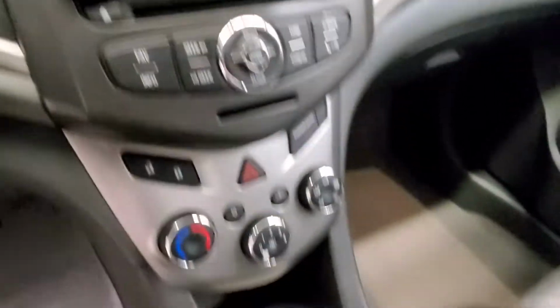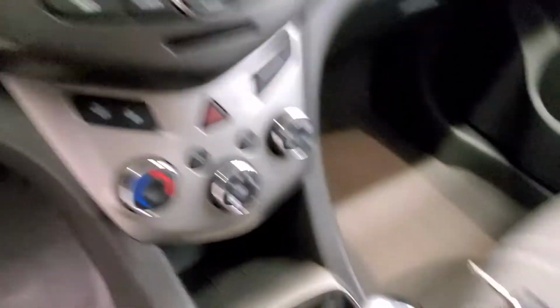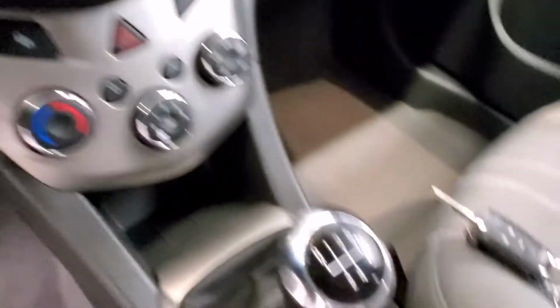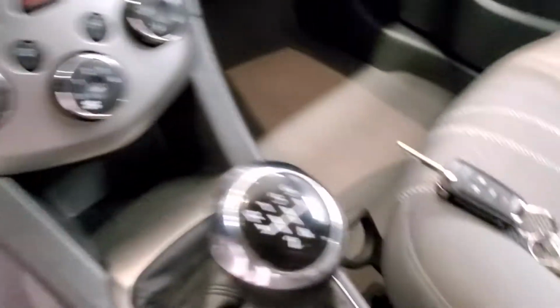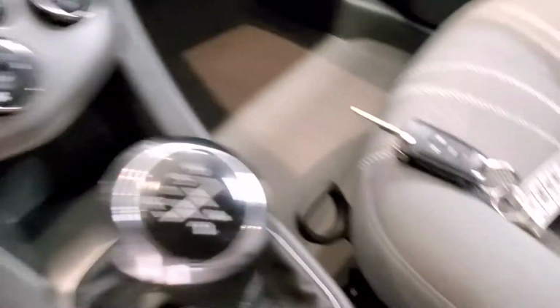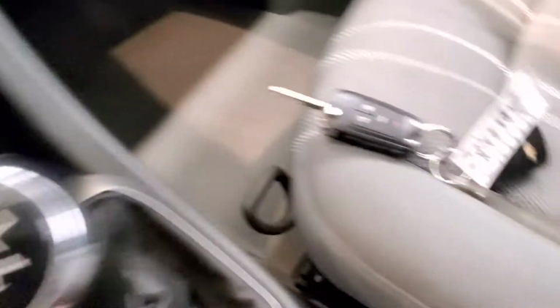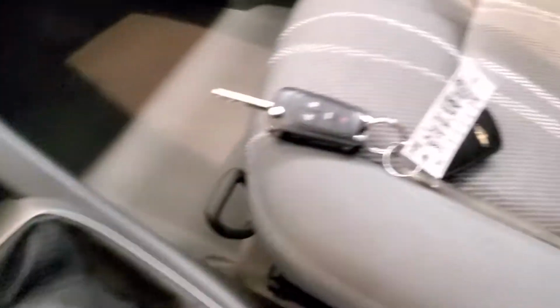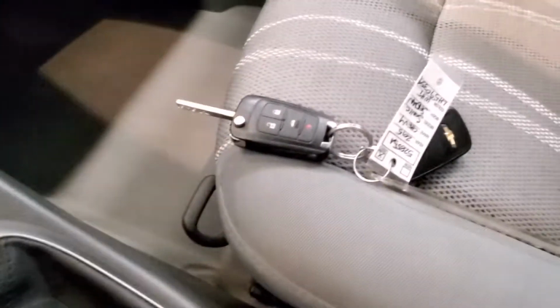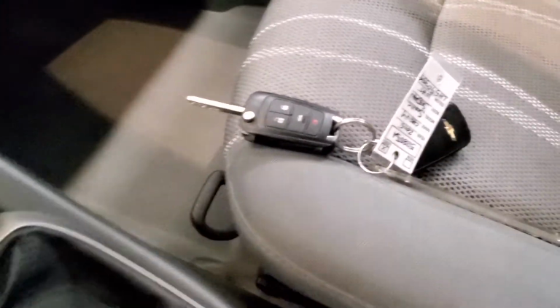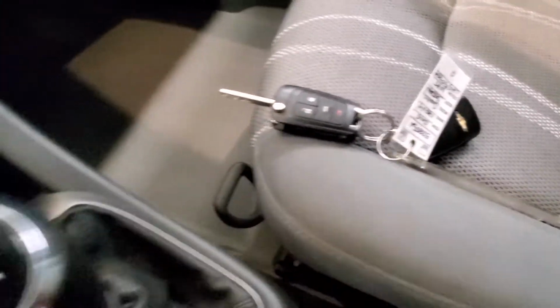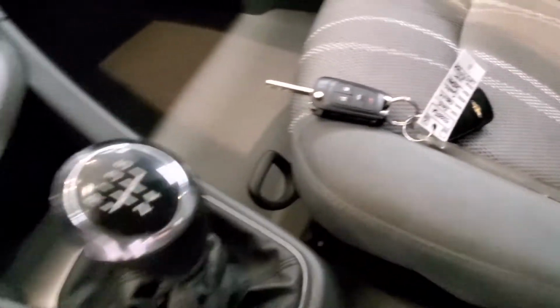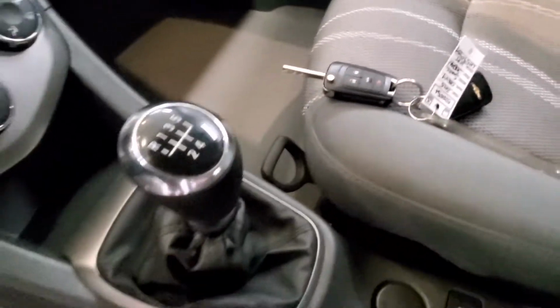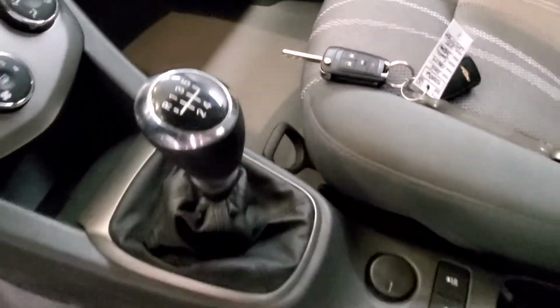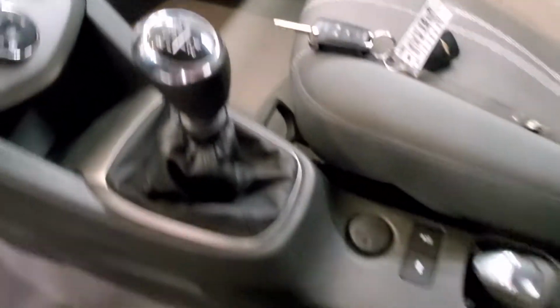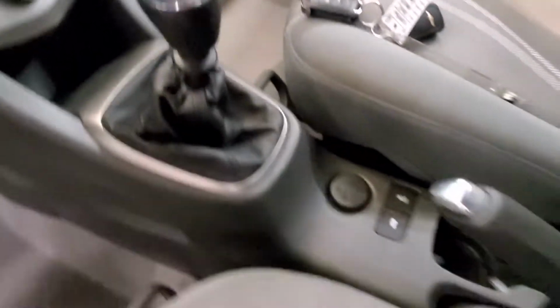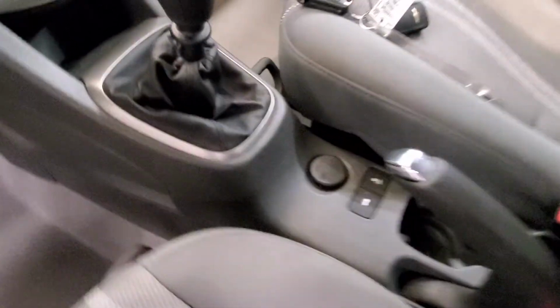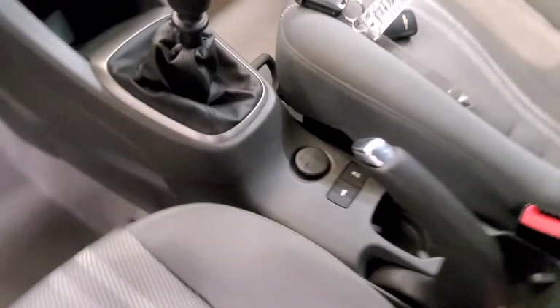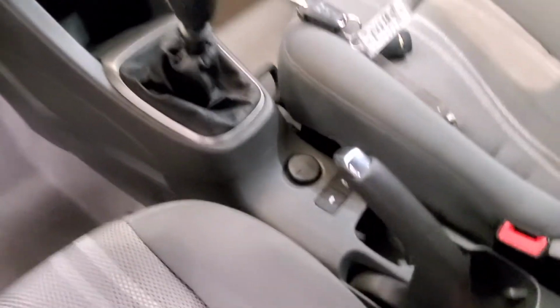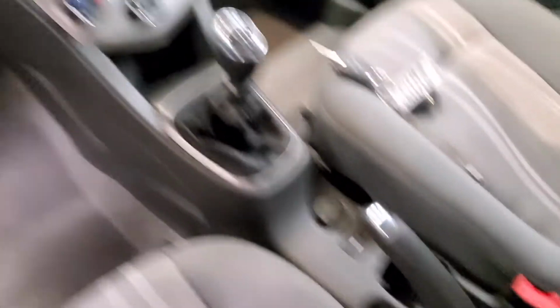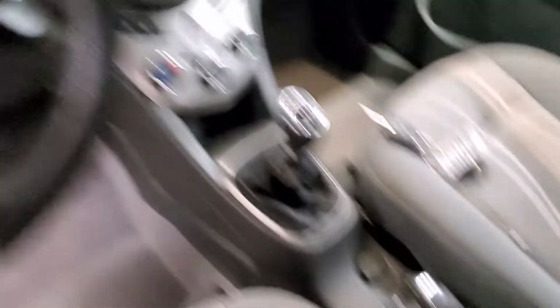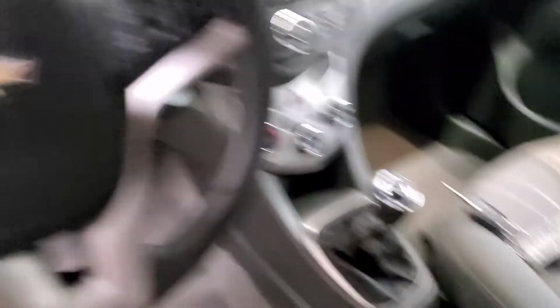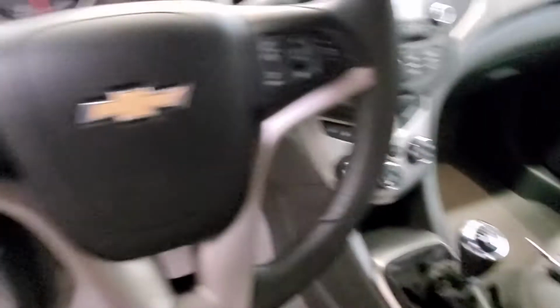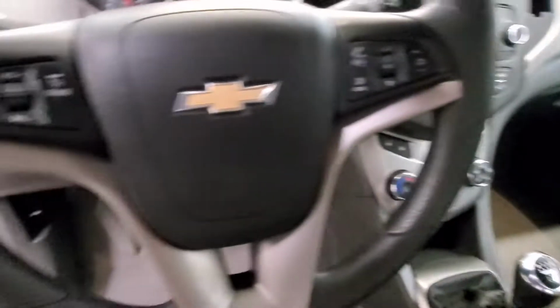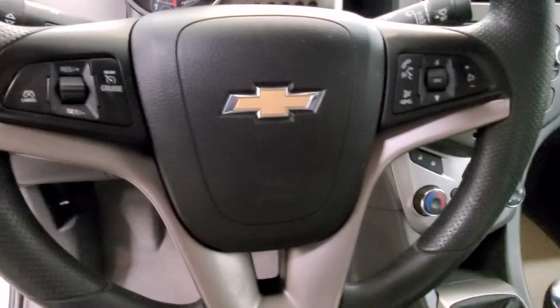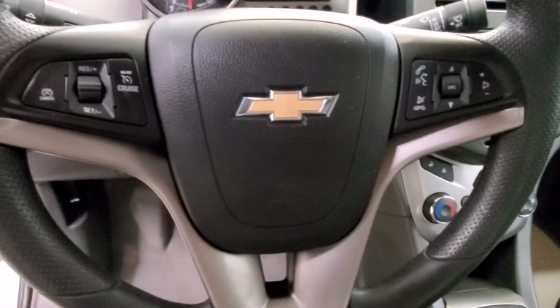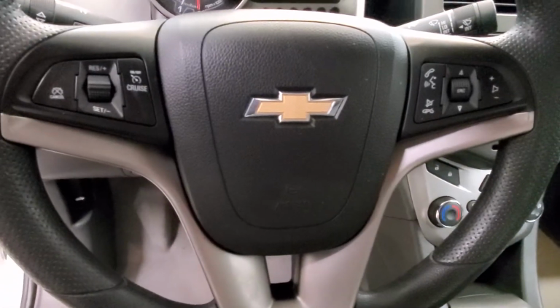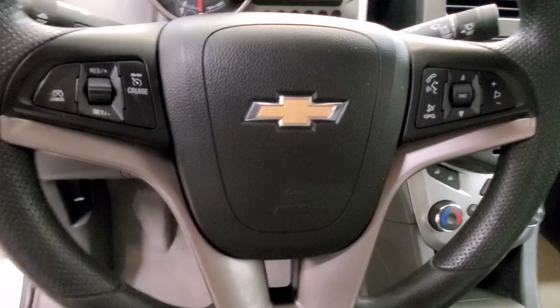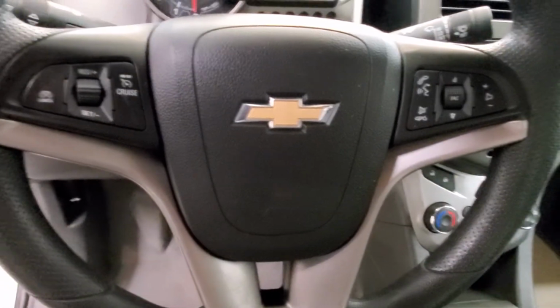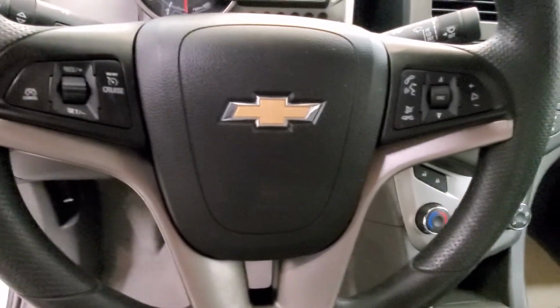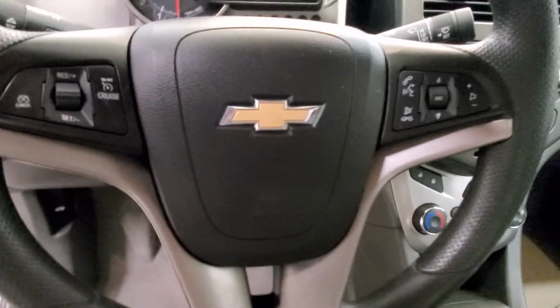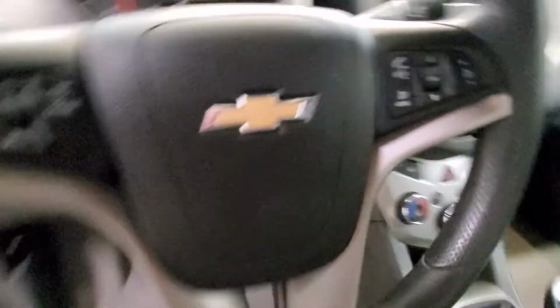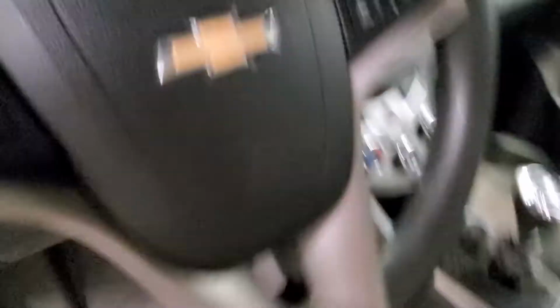Also includes keyless entry and a leather-wrapped steering wheel with audio and cruise controls.